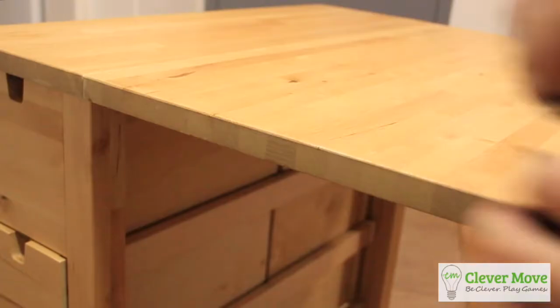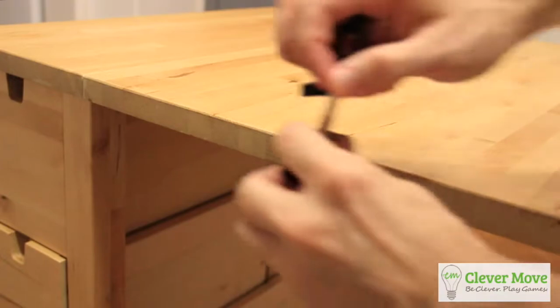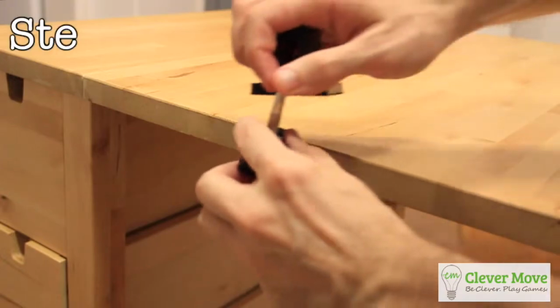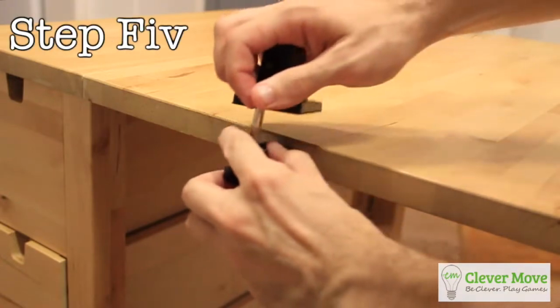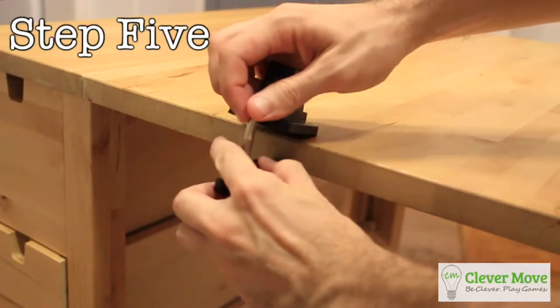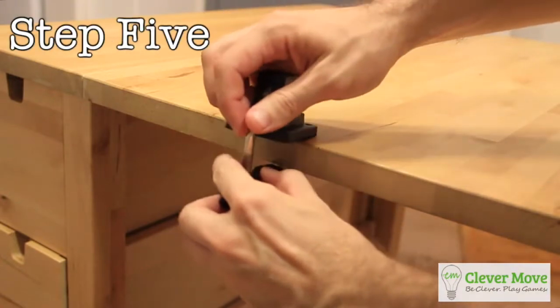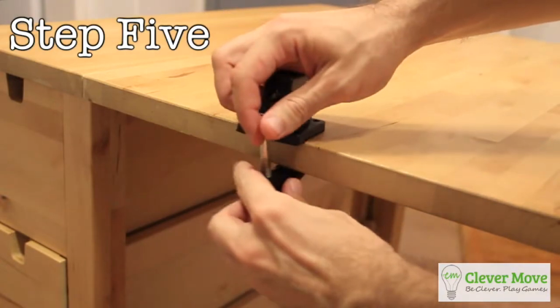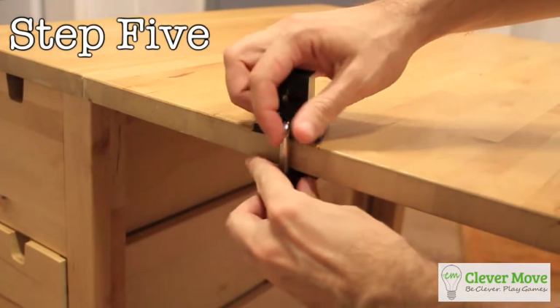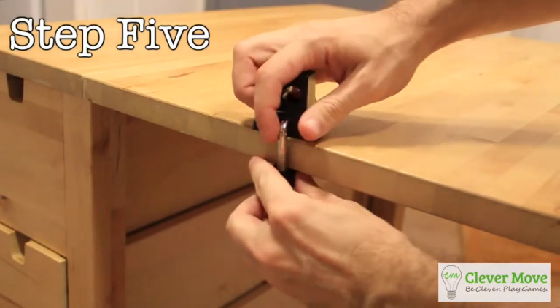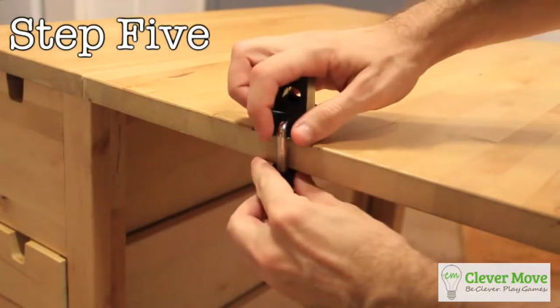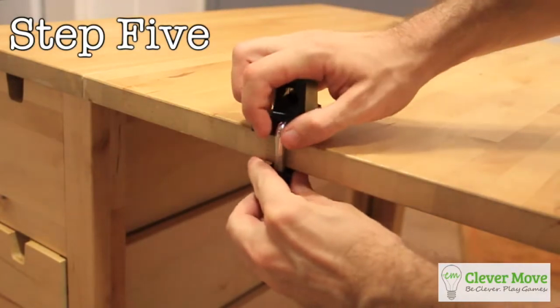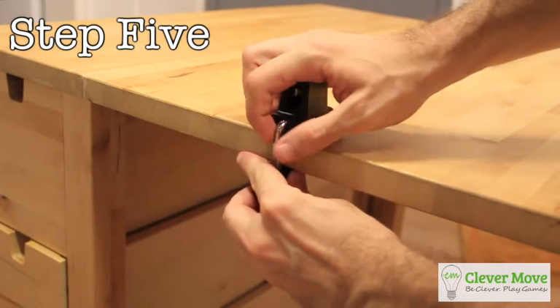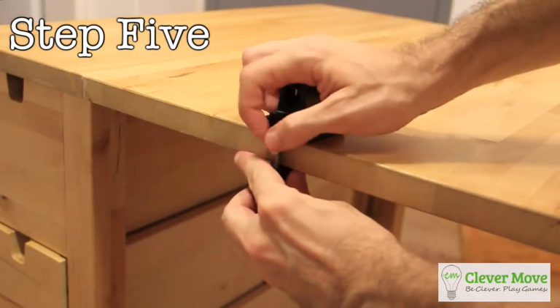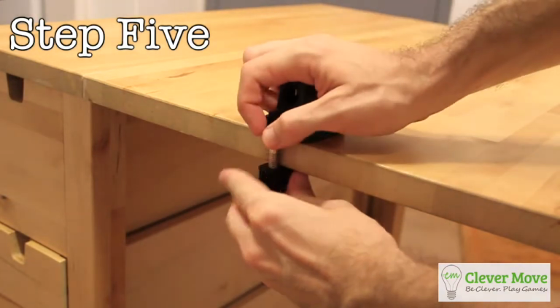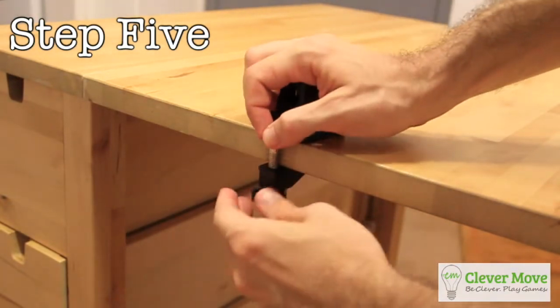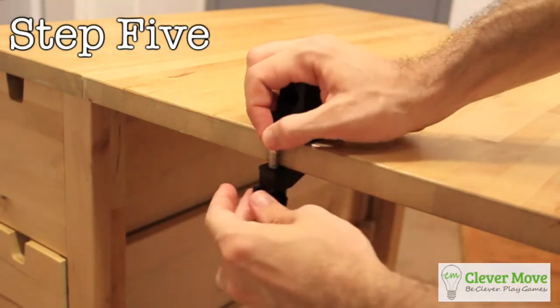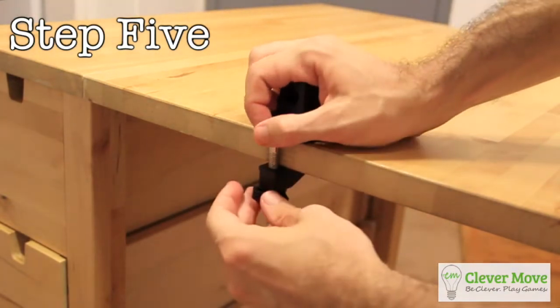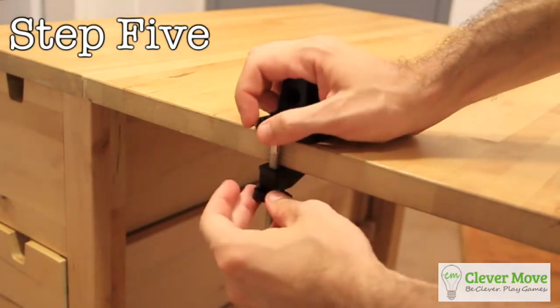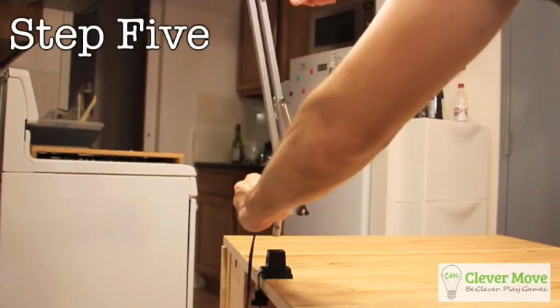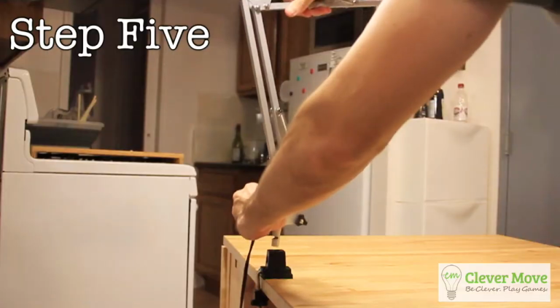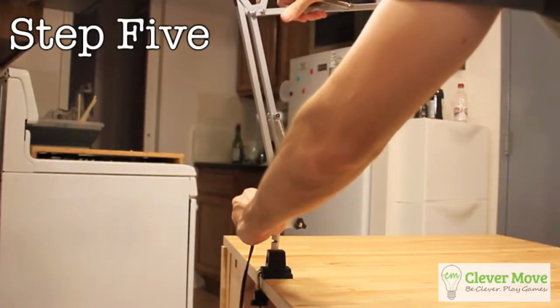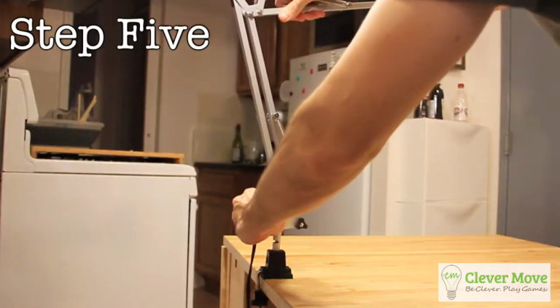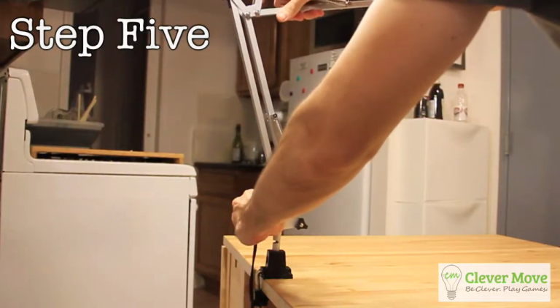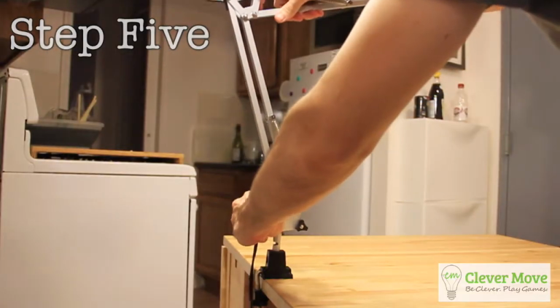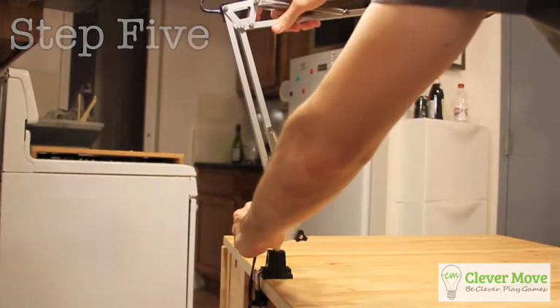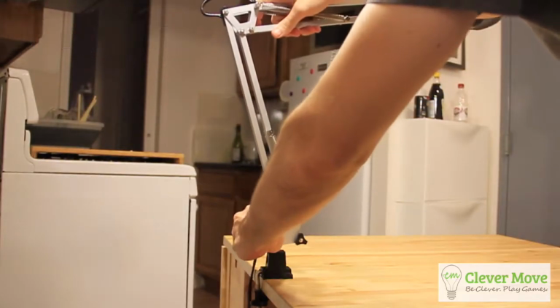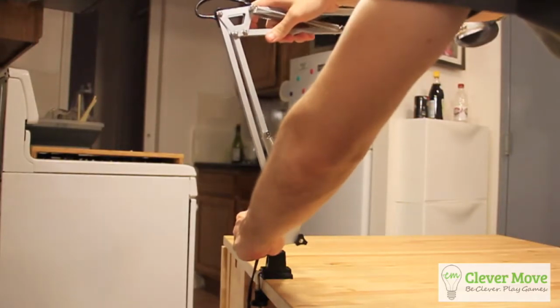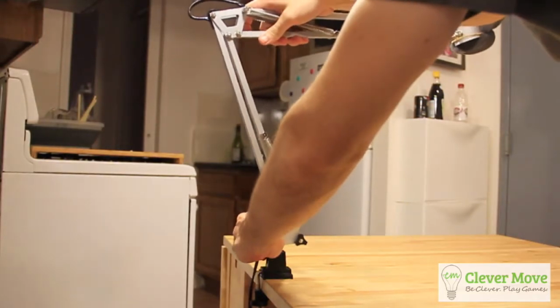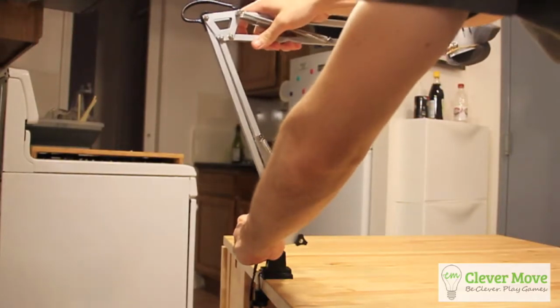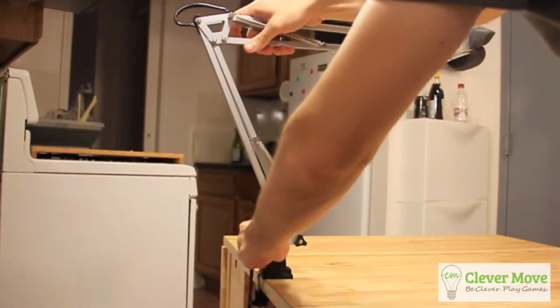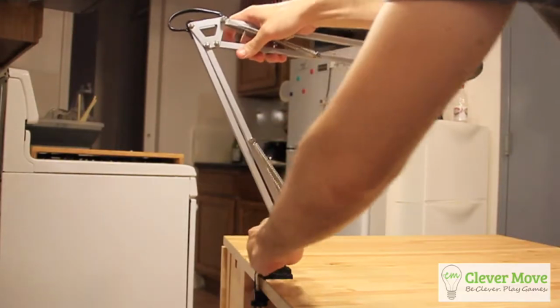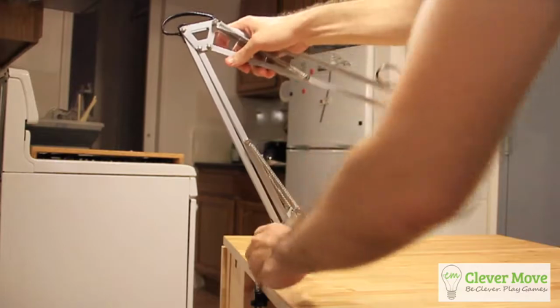Step 5: Mount the lamp on your table and position the lamp's head over where you plan to put the board.